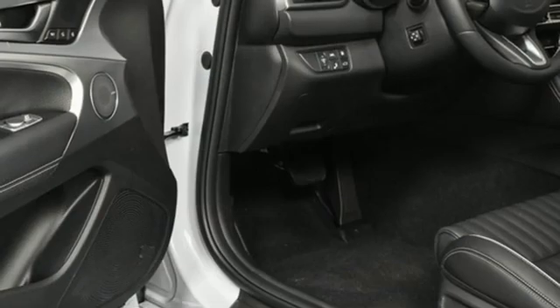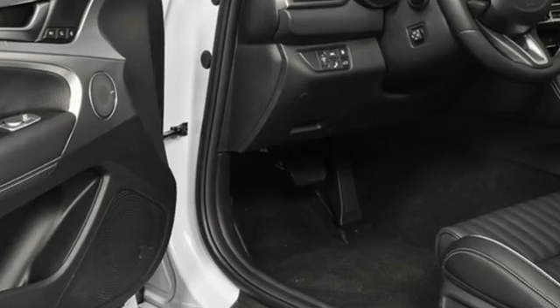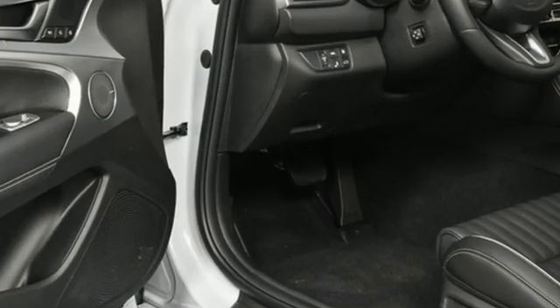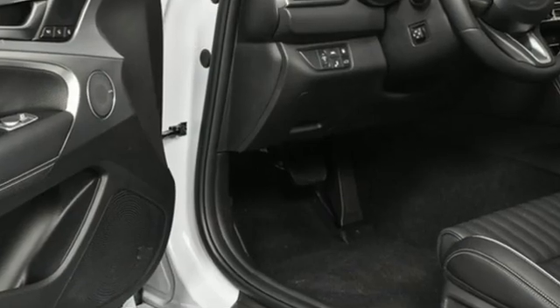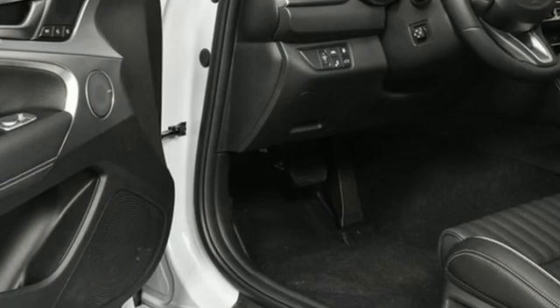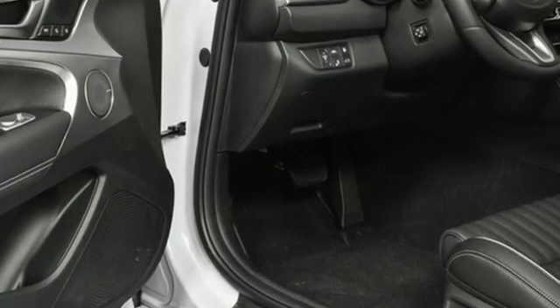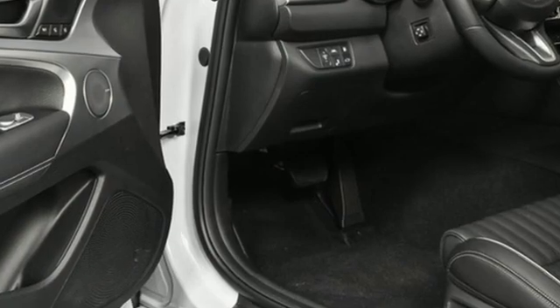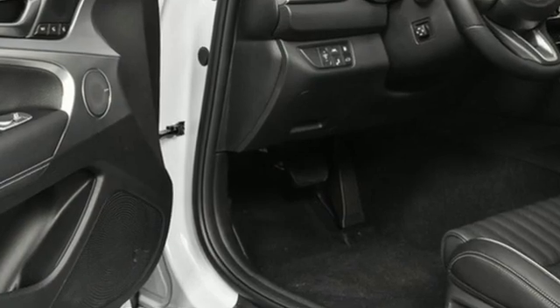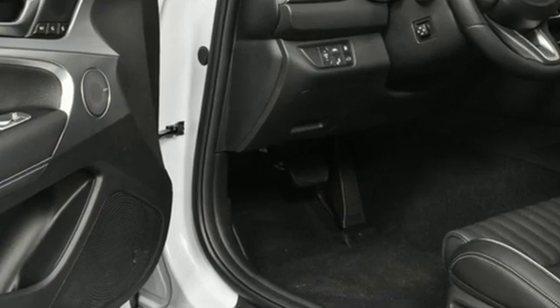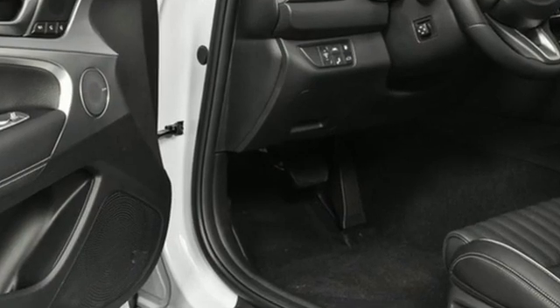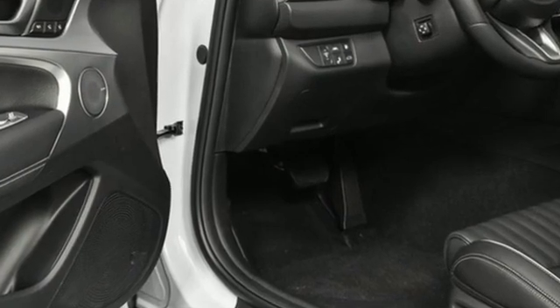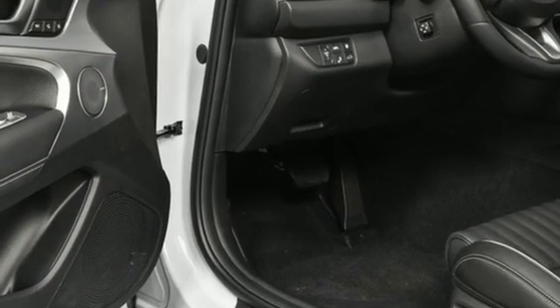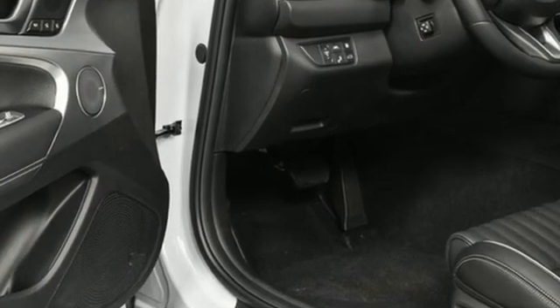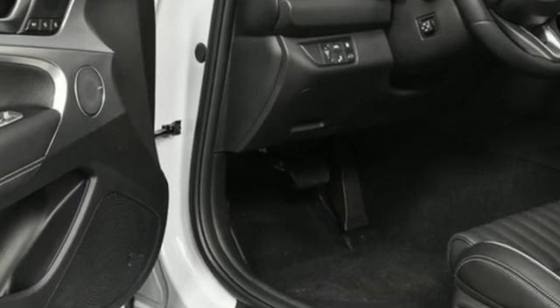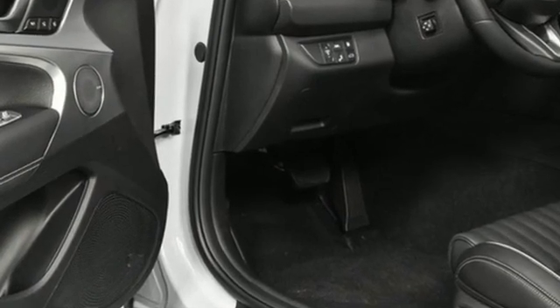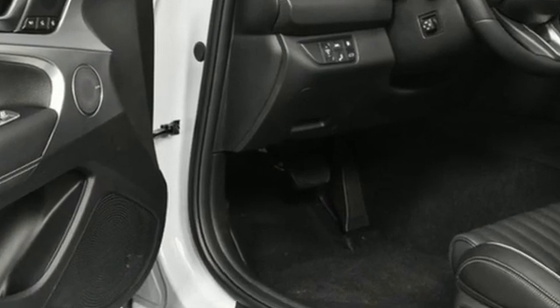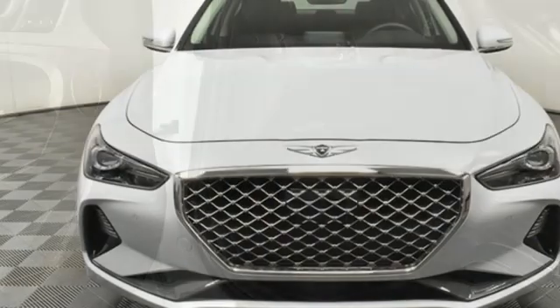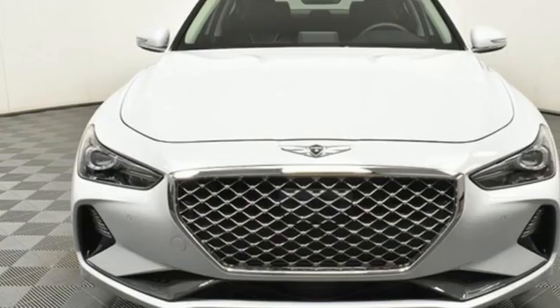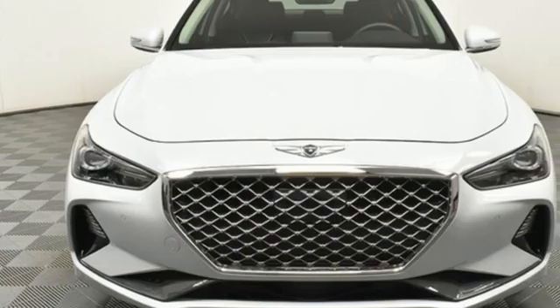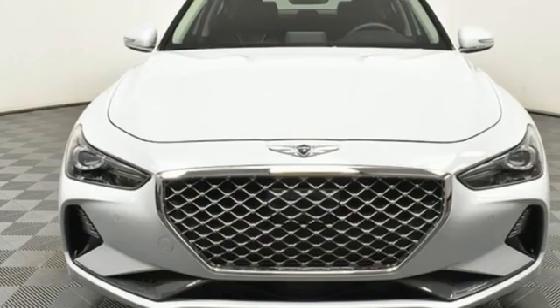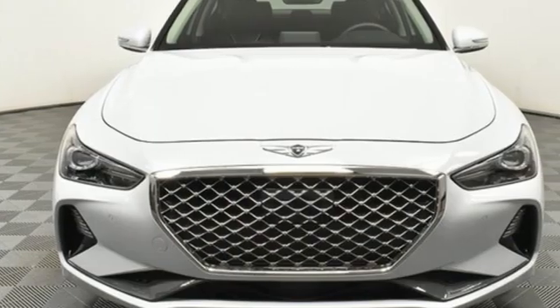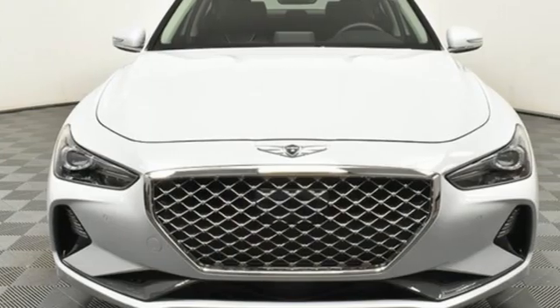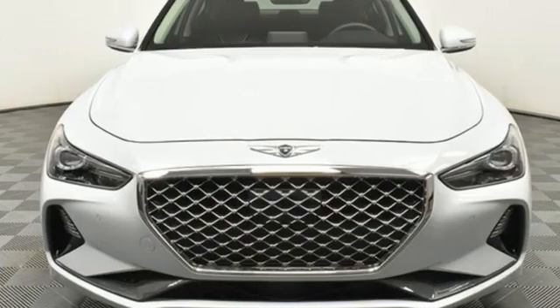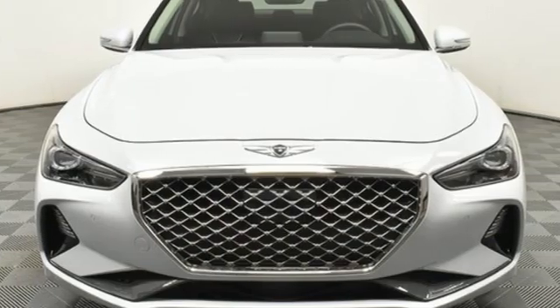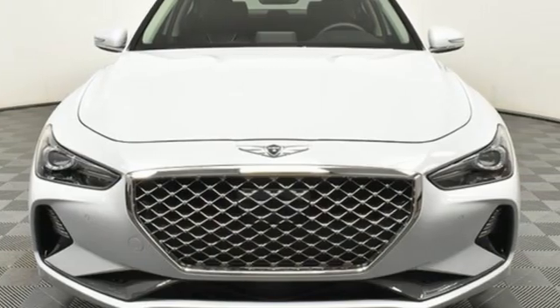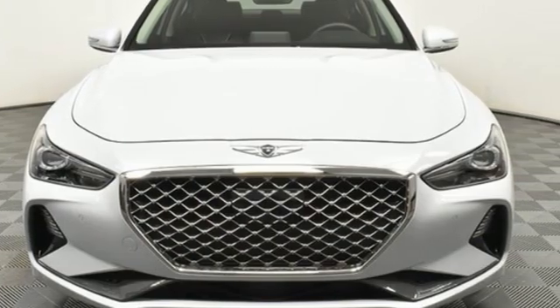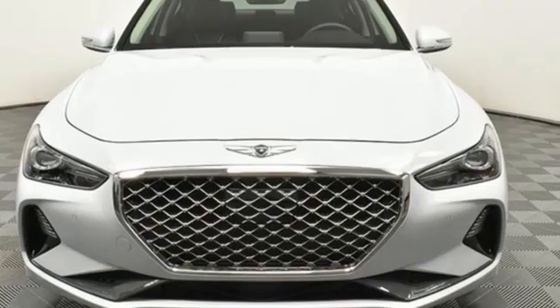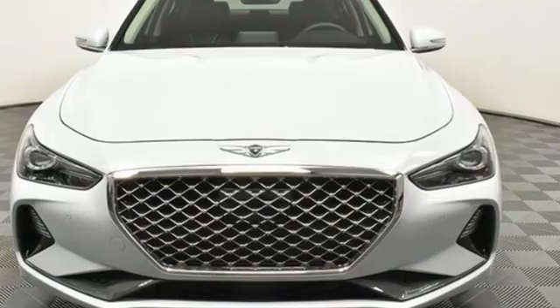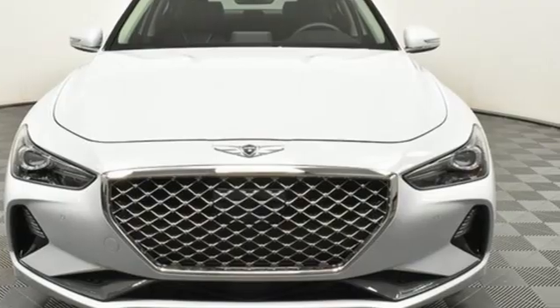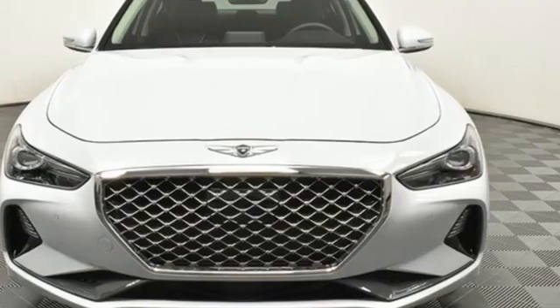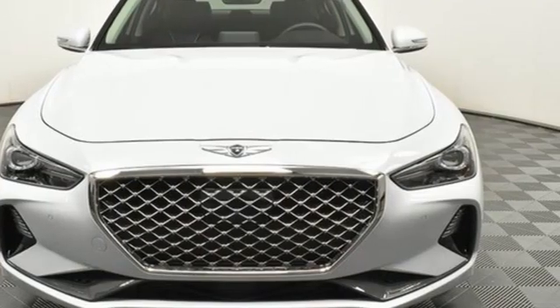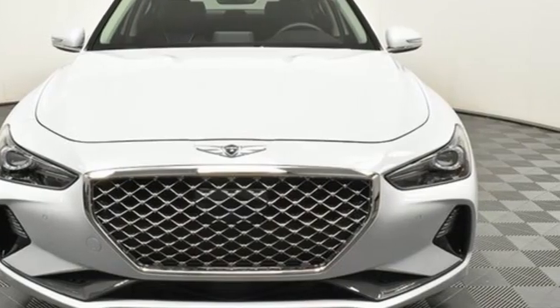Look at luxury from a fresh perspective. If you've been waiting for the perfect time for a test drive, the time is now. Experience it today.